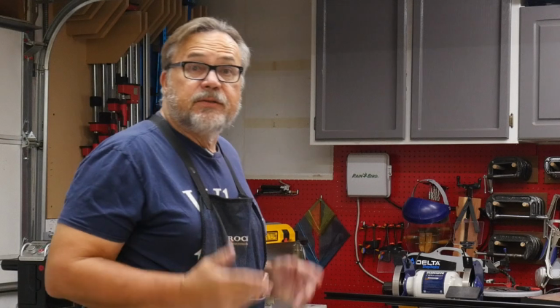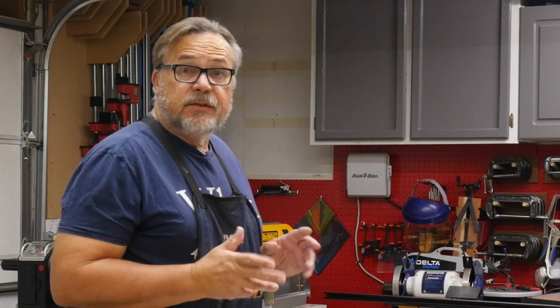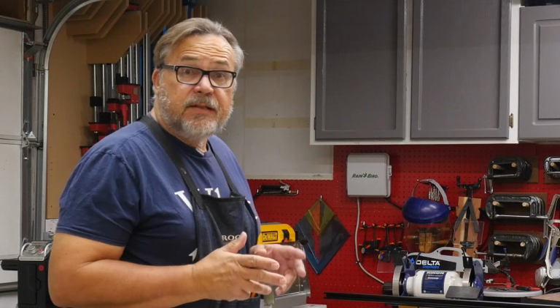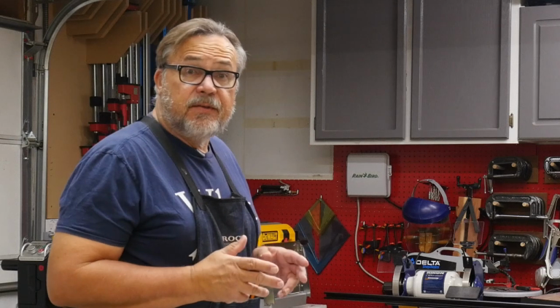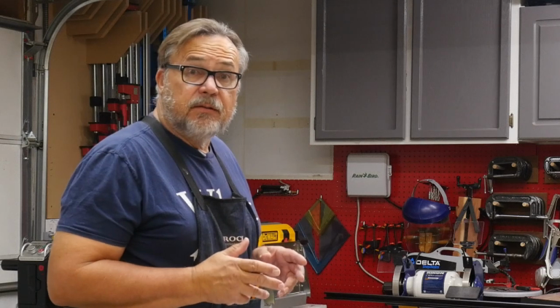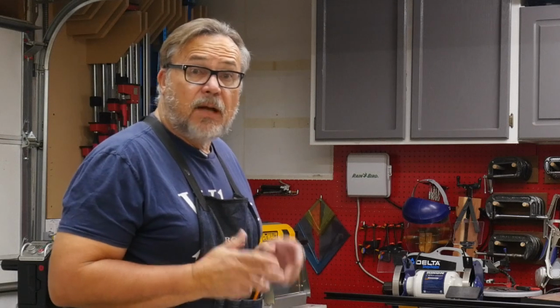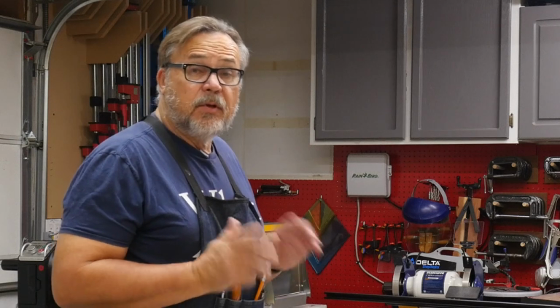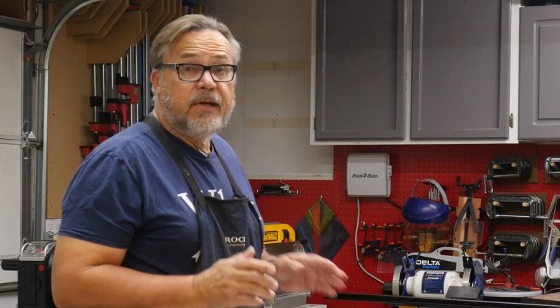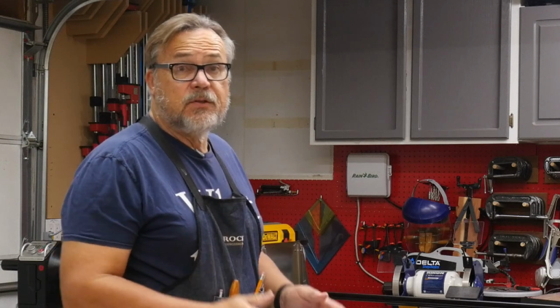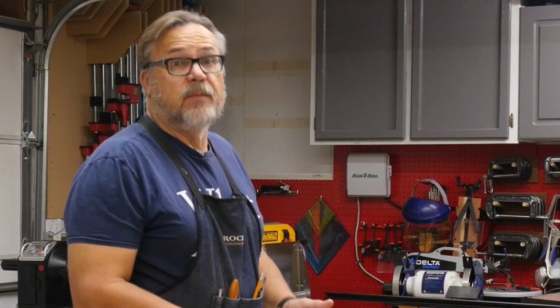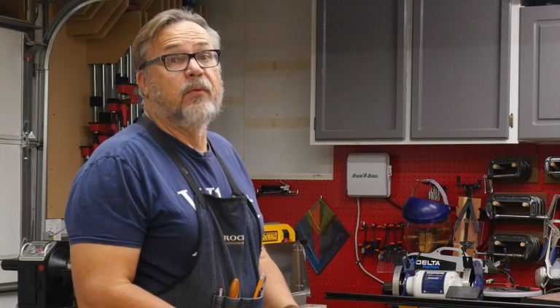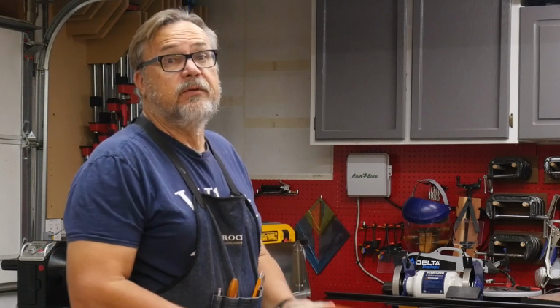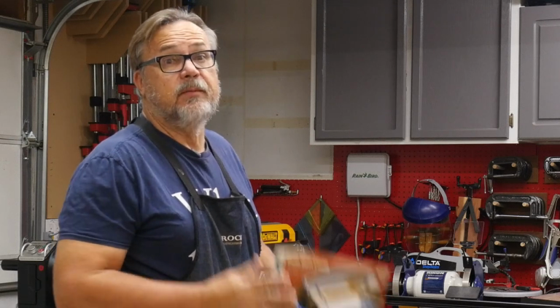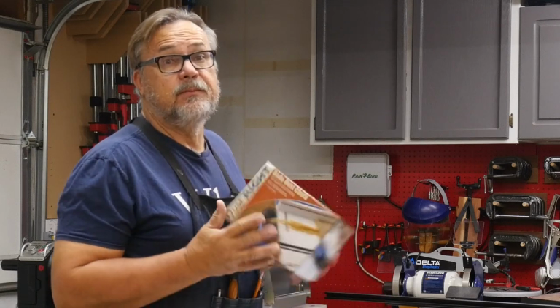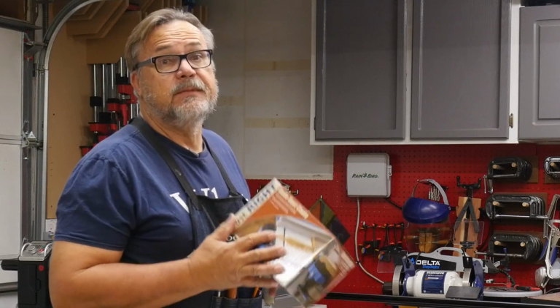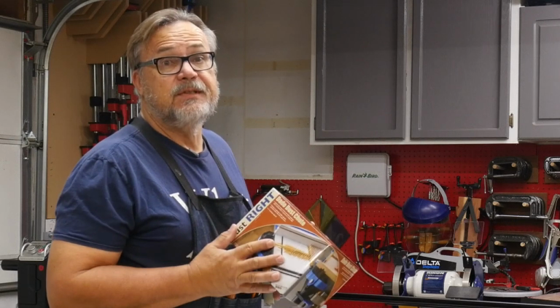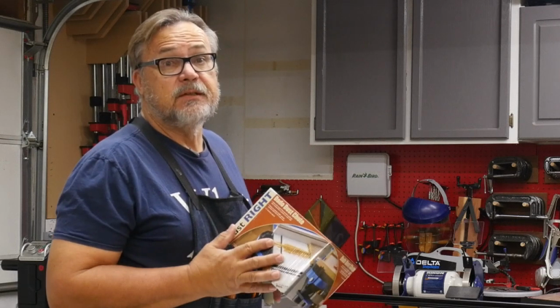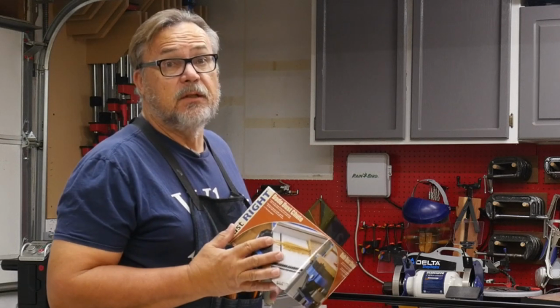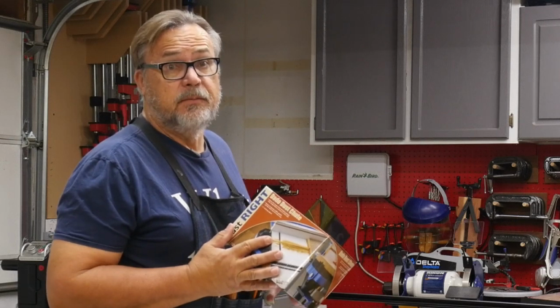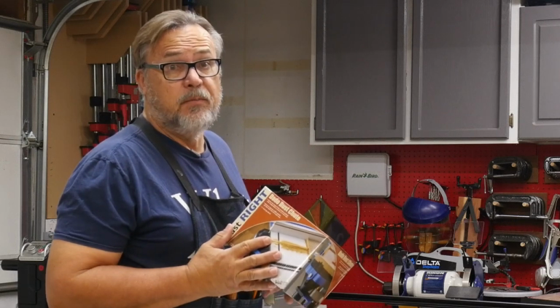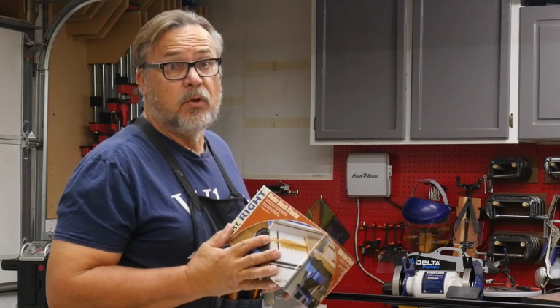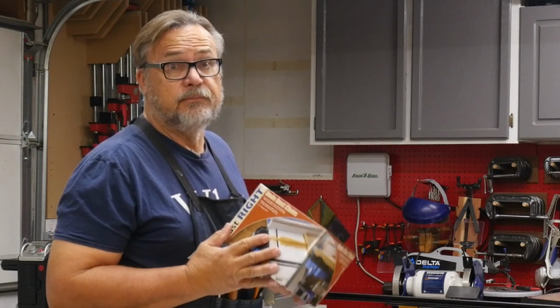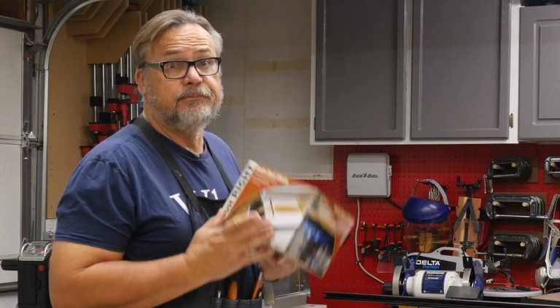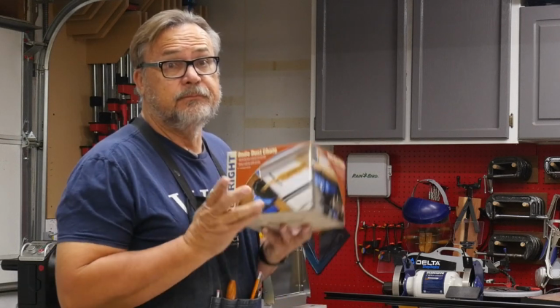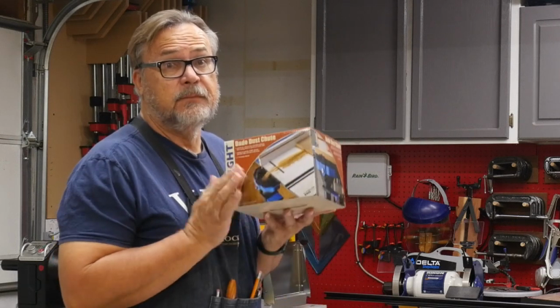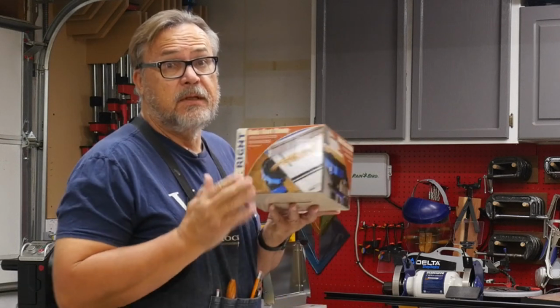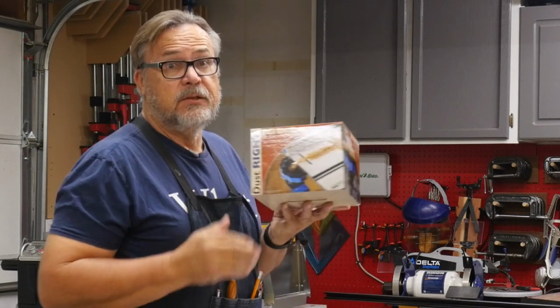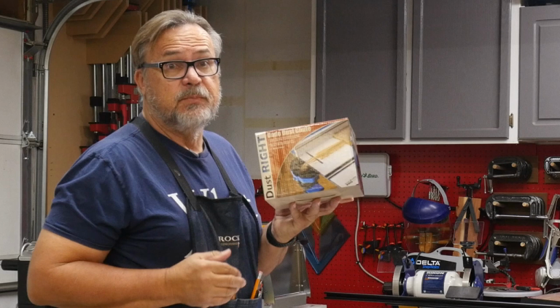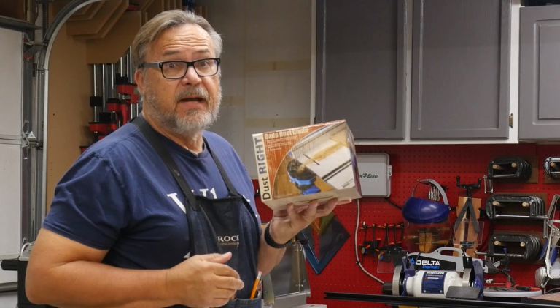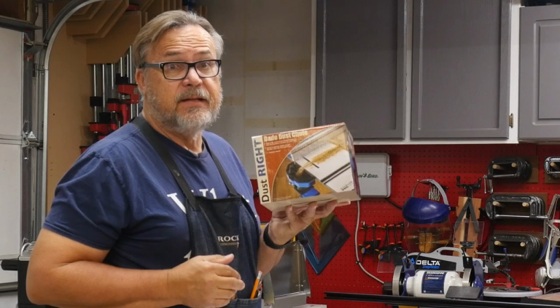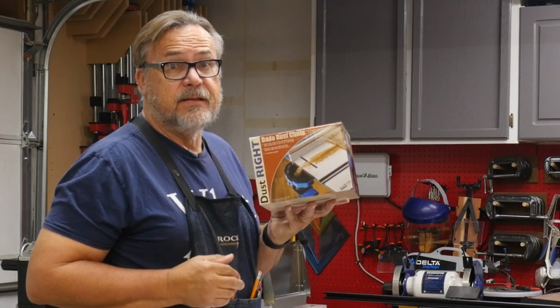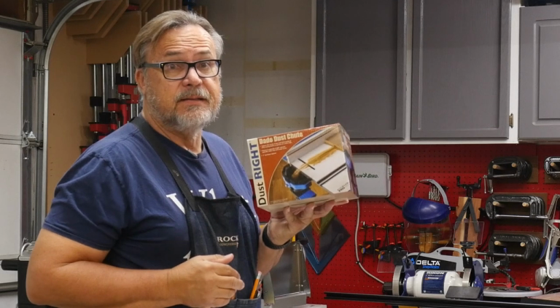So in today's video, I'm going to make it so that my router table sucks a little bit more just by adding this.